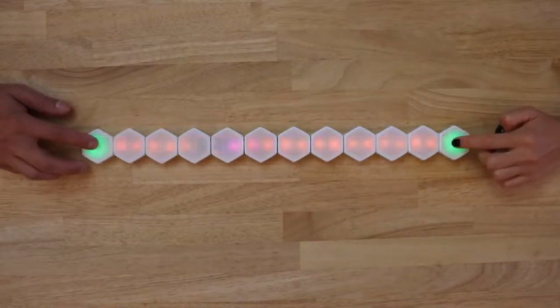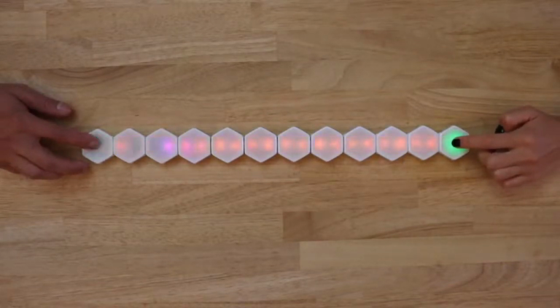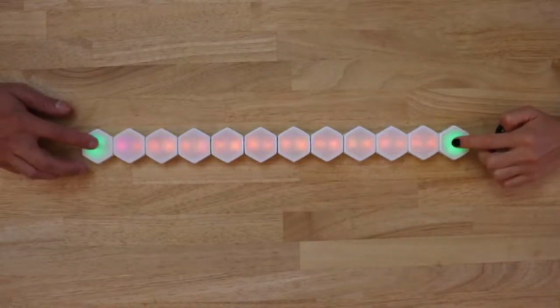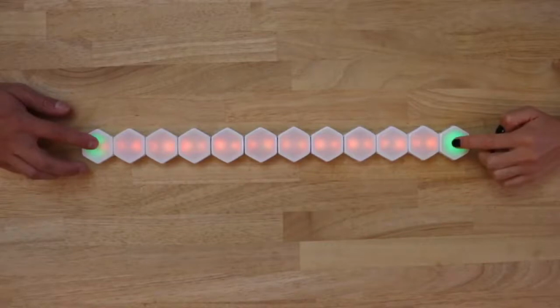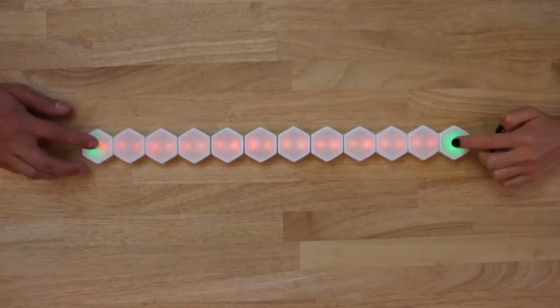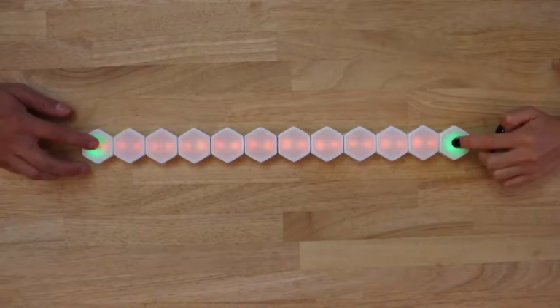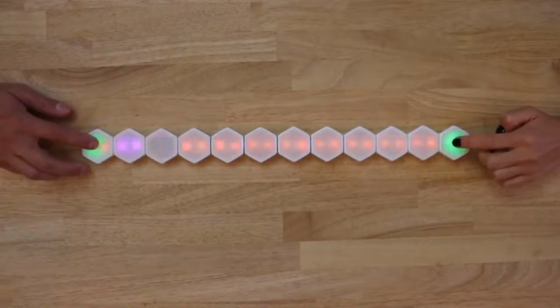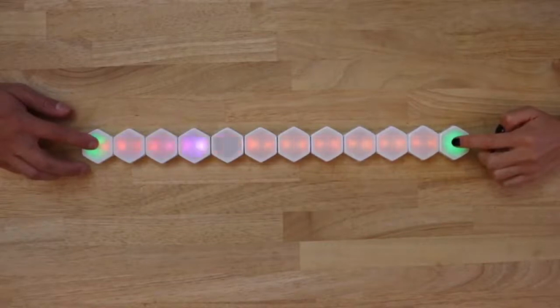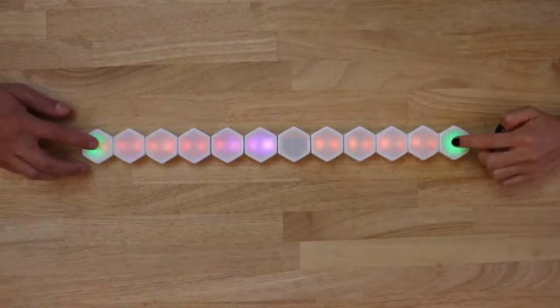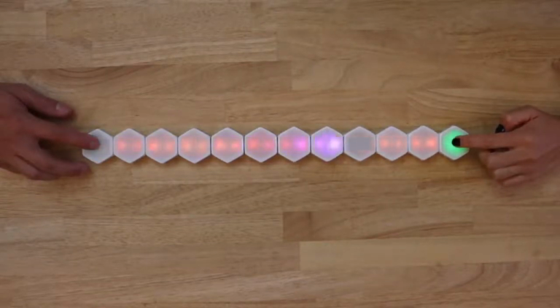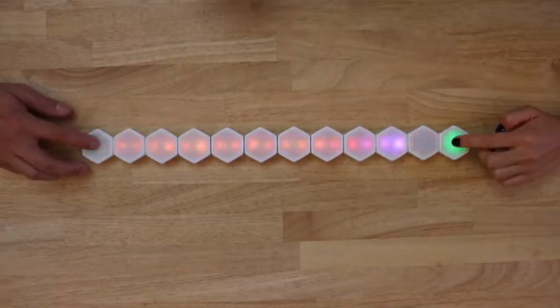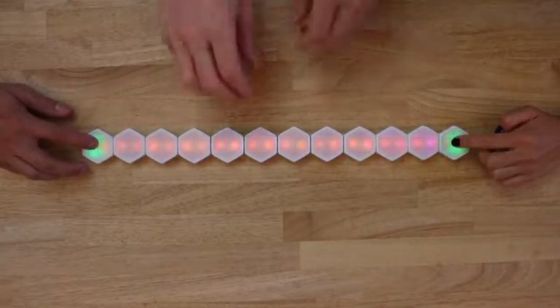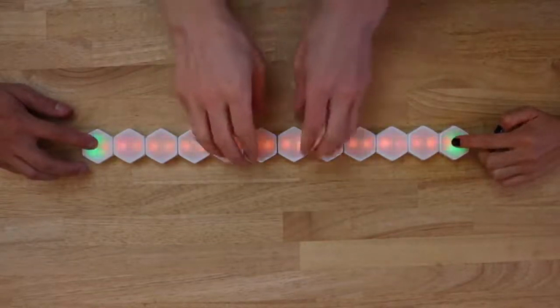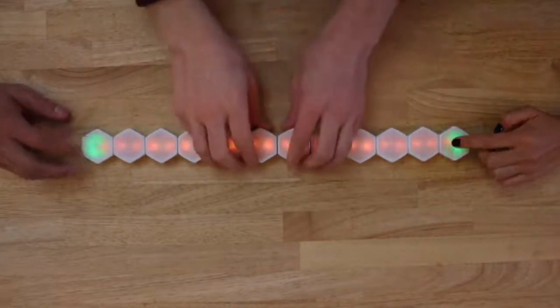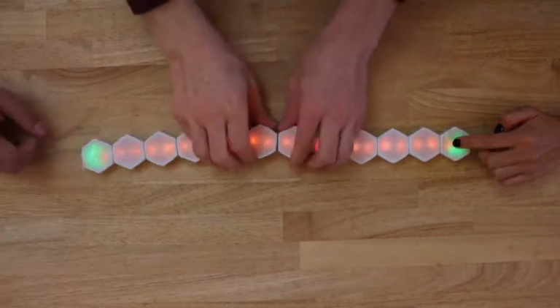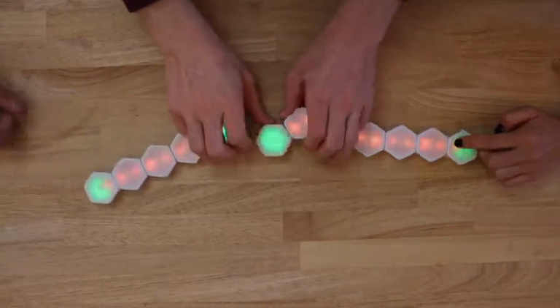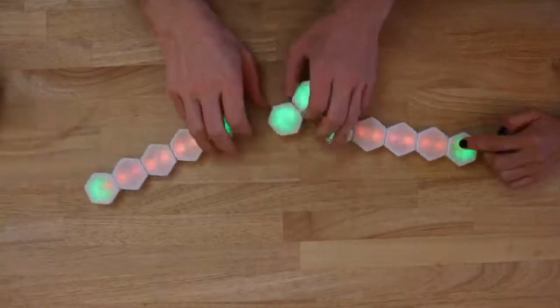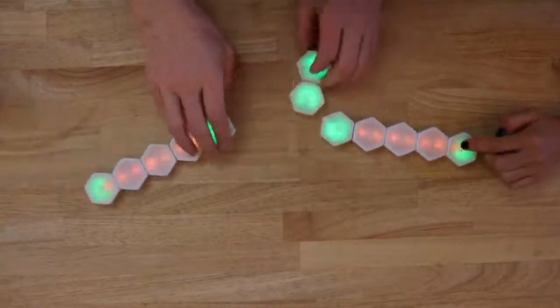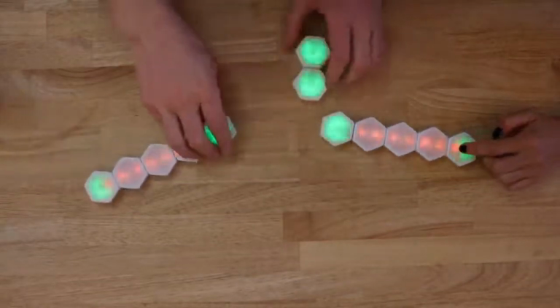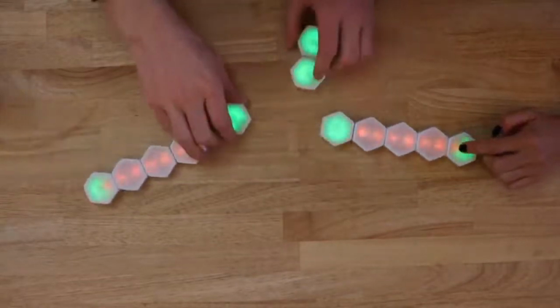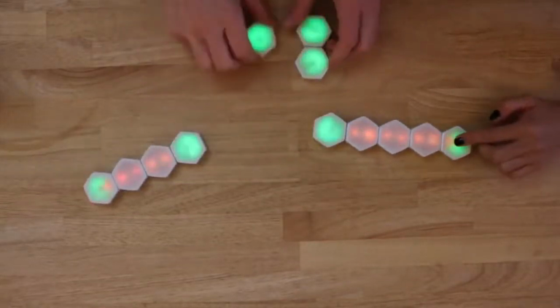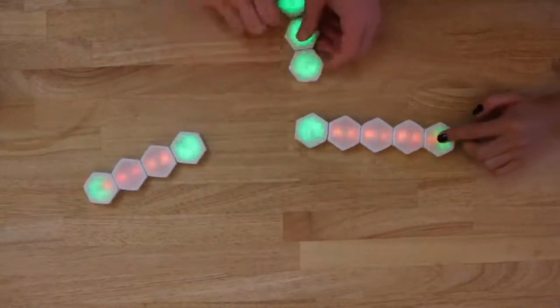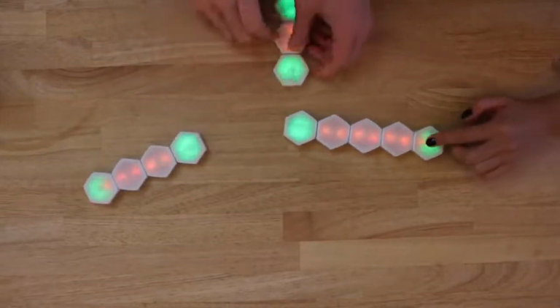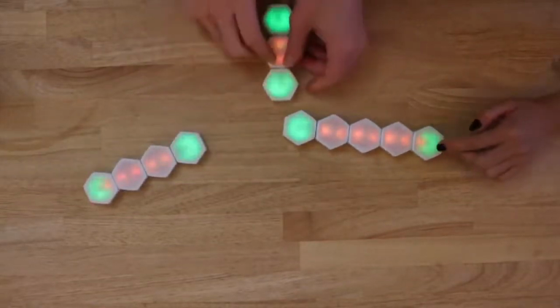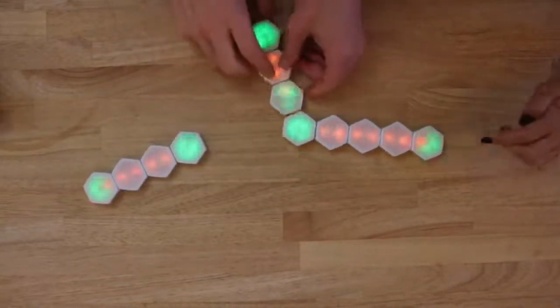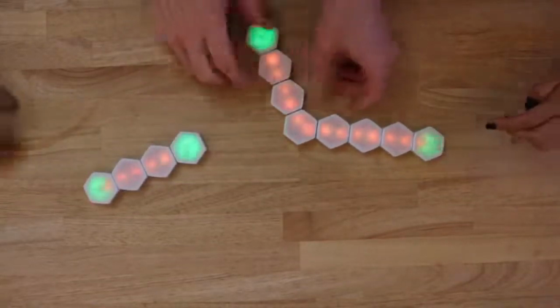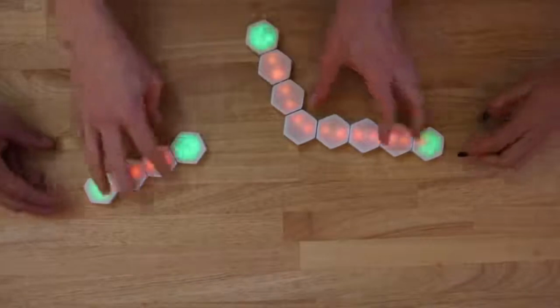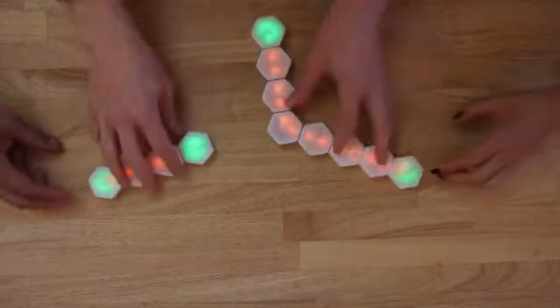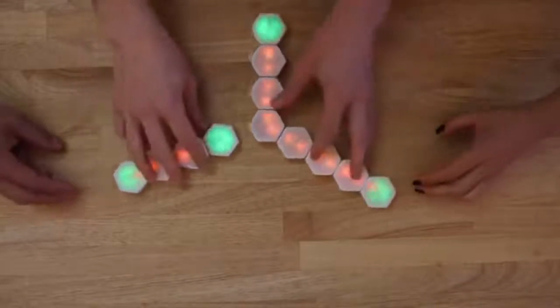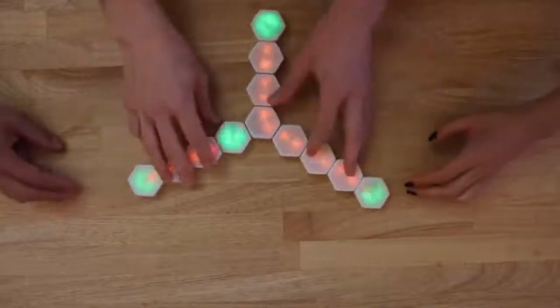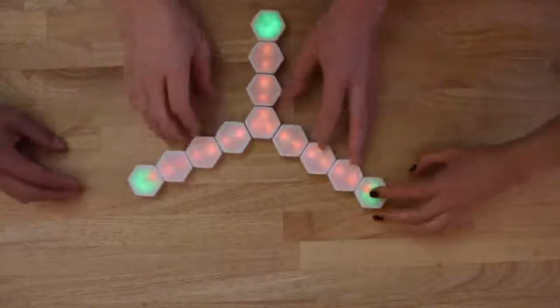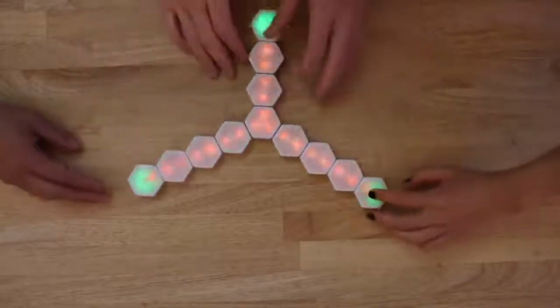a standard two-player game of Darkball should be a line of blinks with no forks and two endpoints. For a standard three-player game of Darkball, set the blinks up with a central fork and three endpoints.